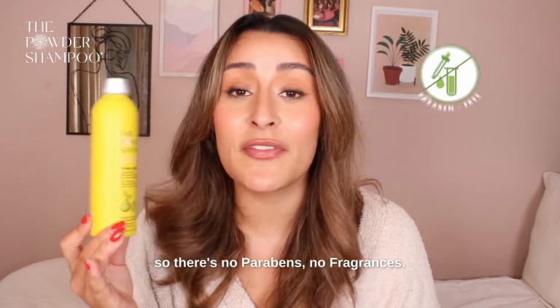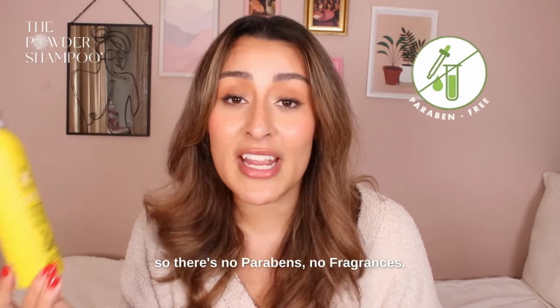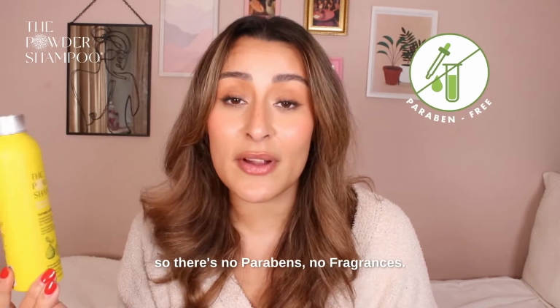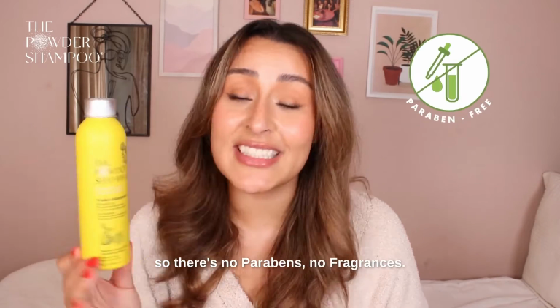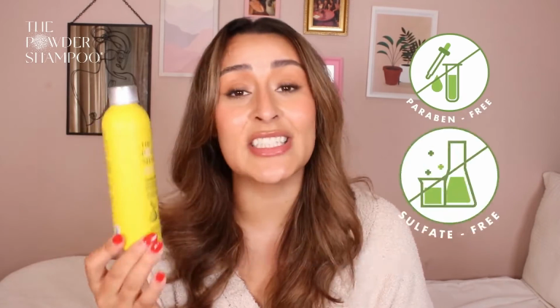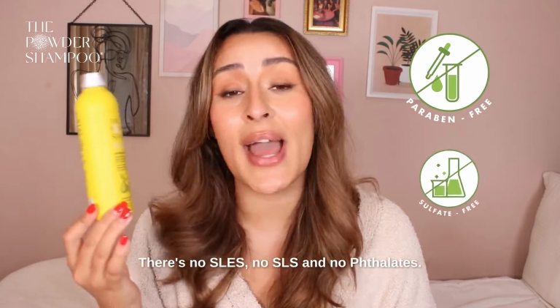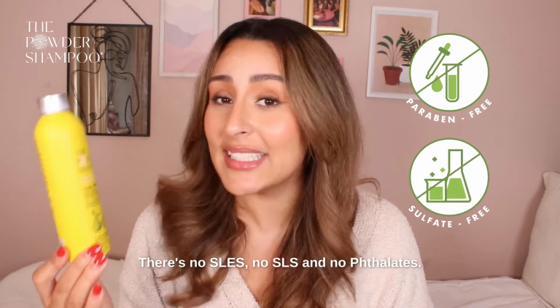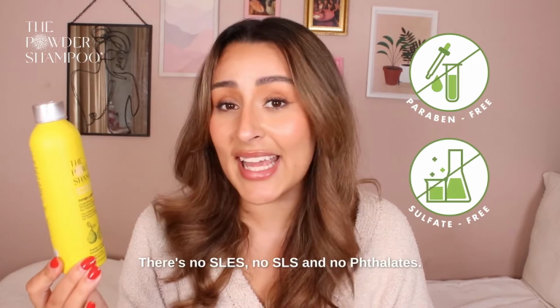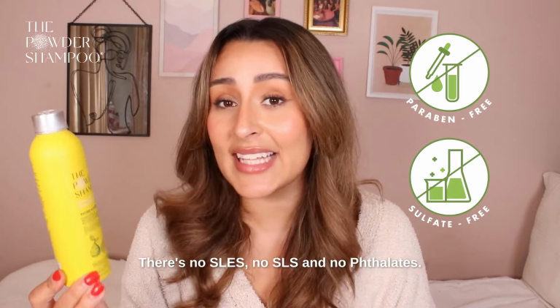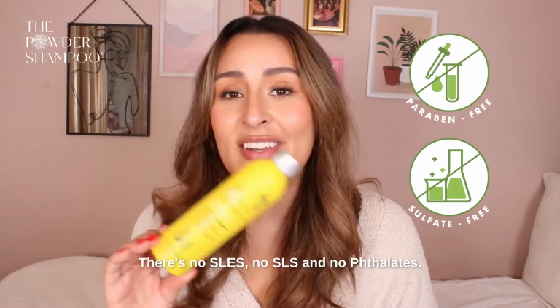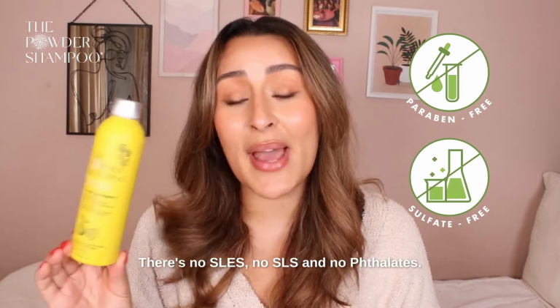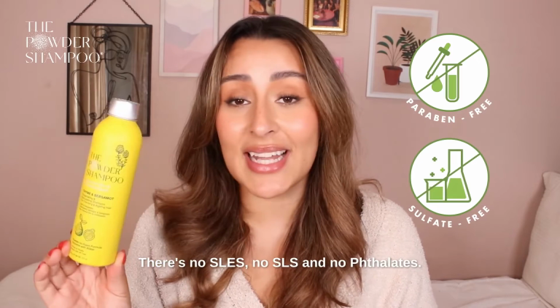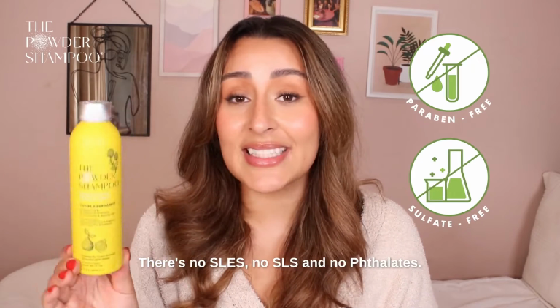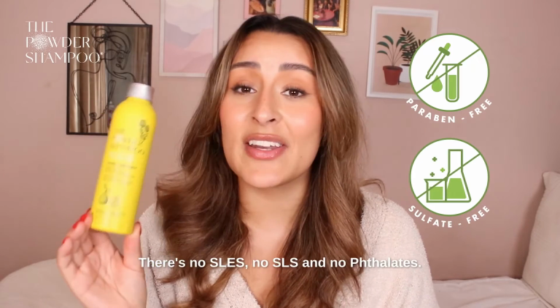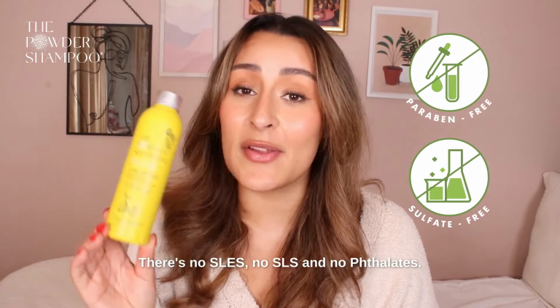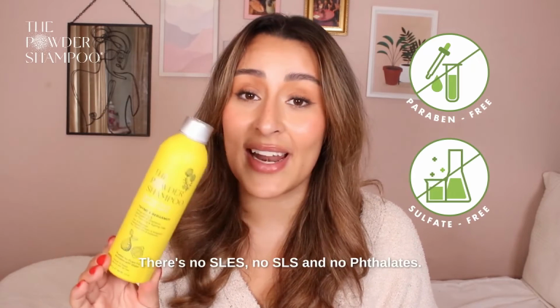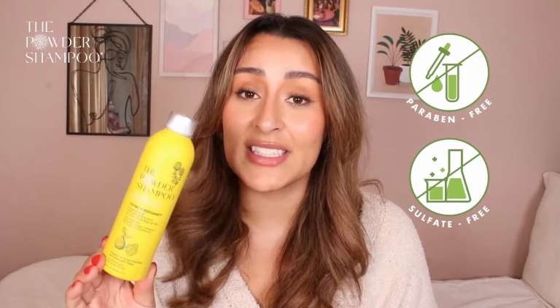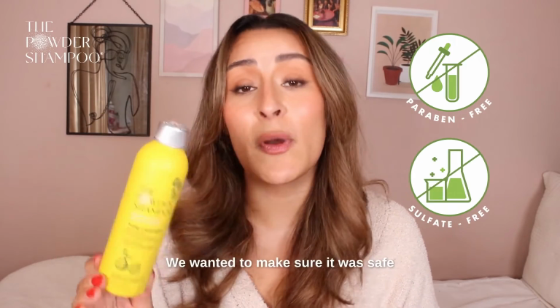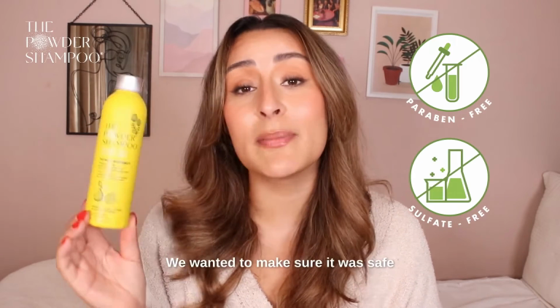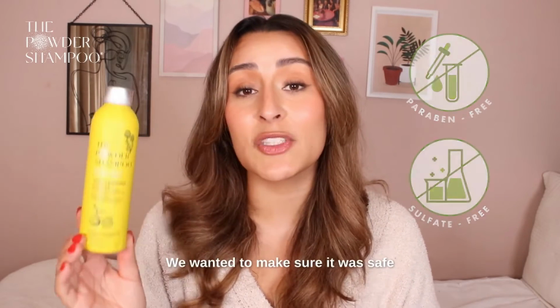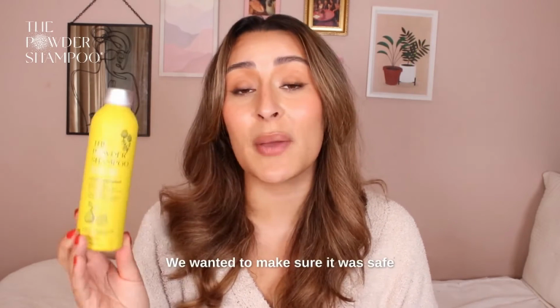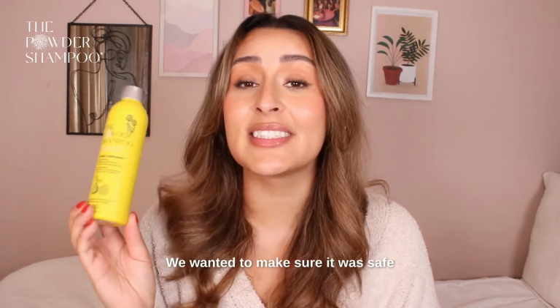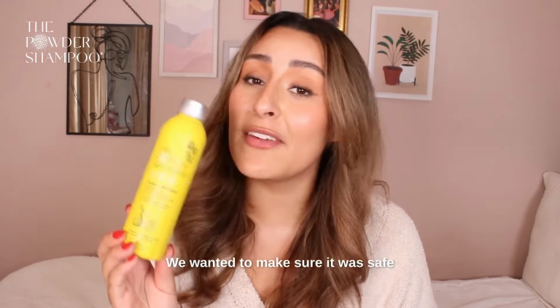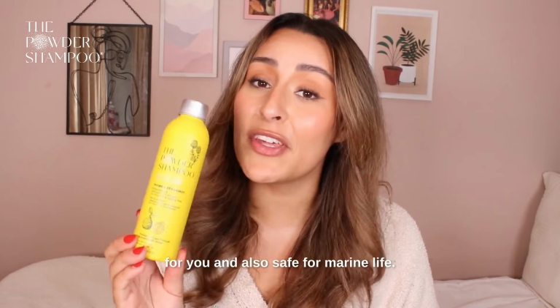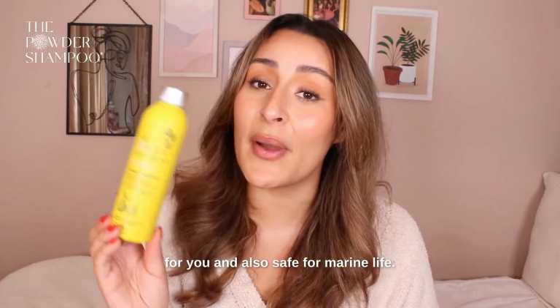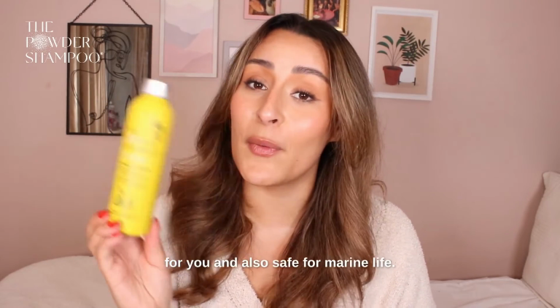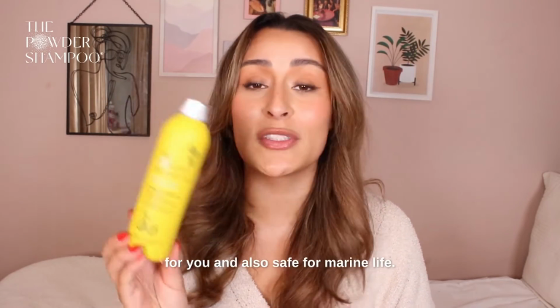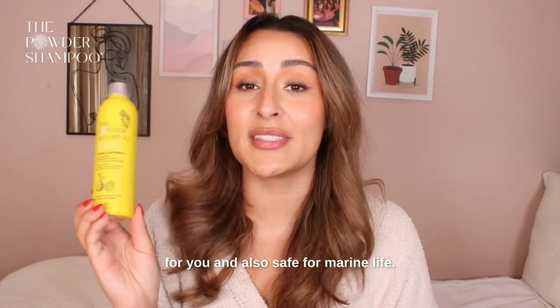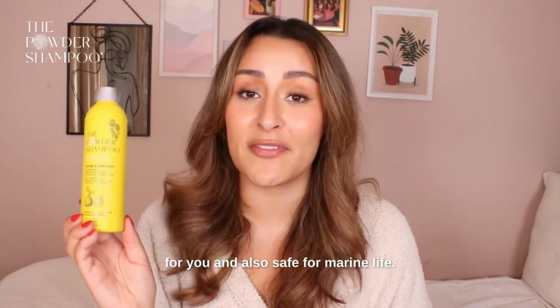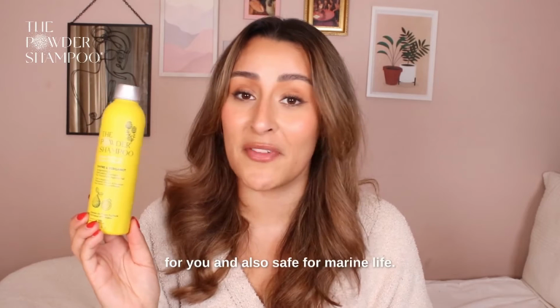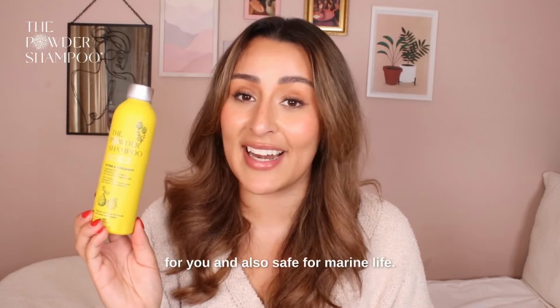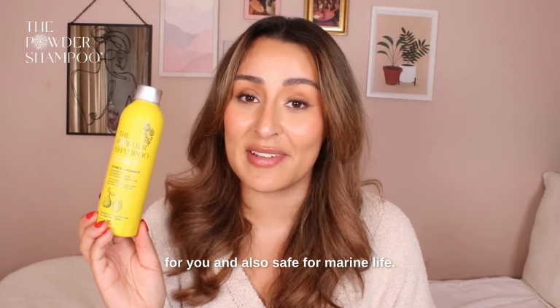no fragrance, no SLEs, no SLS, and no phthalates. We wanted to make sure it was safe for you and also safe for marine life.